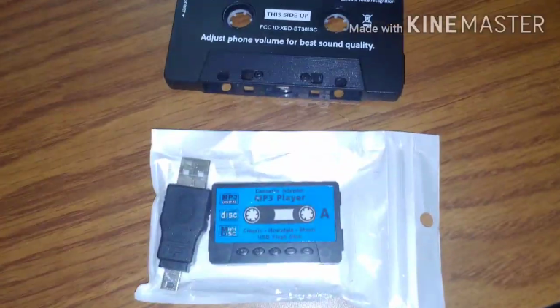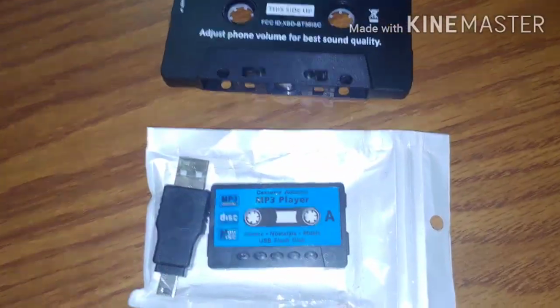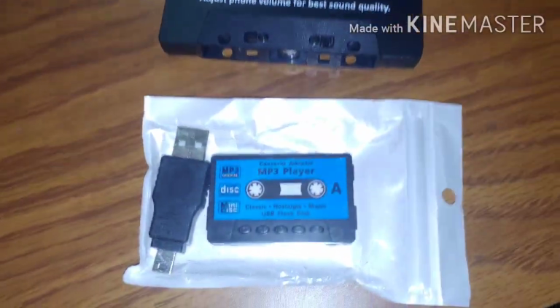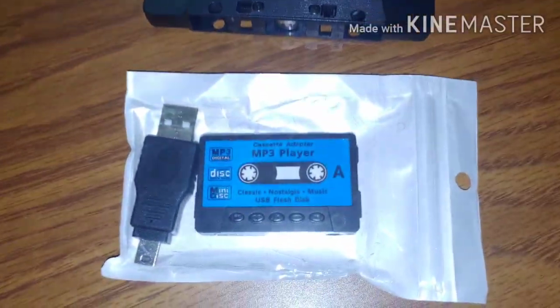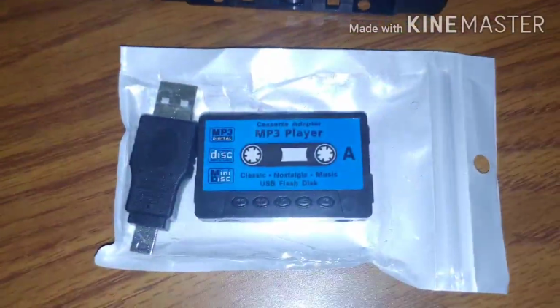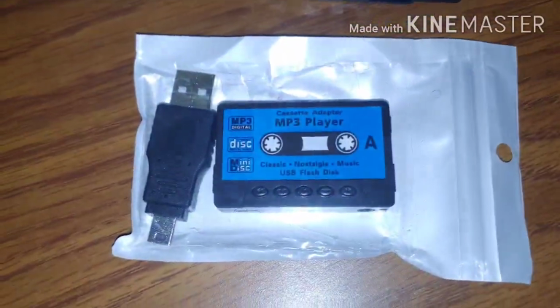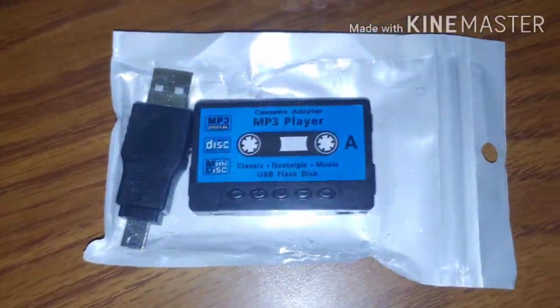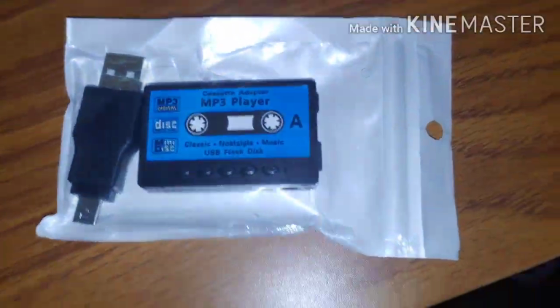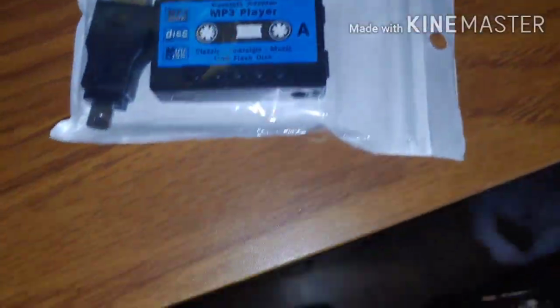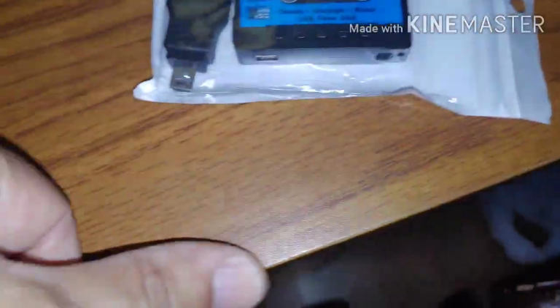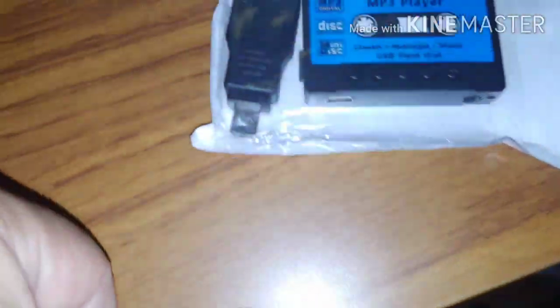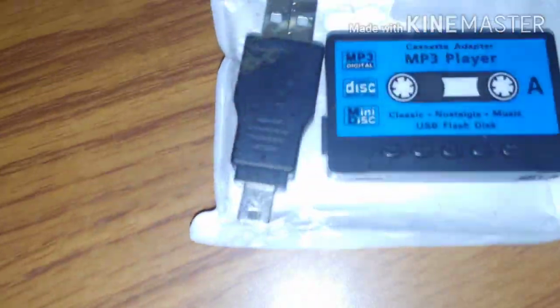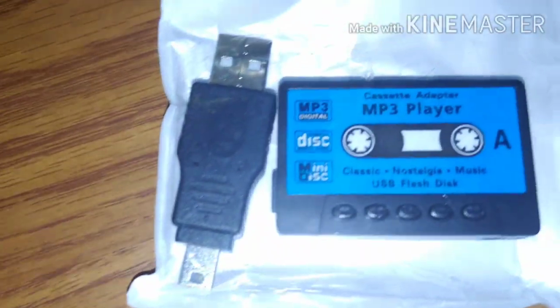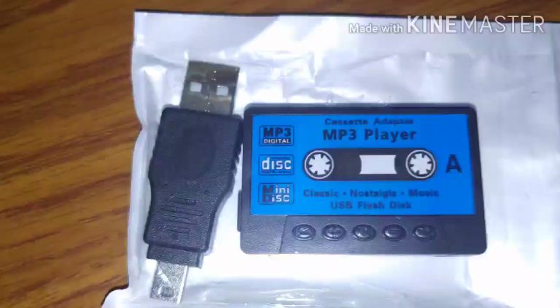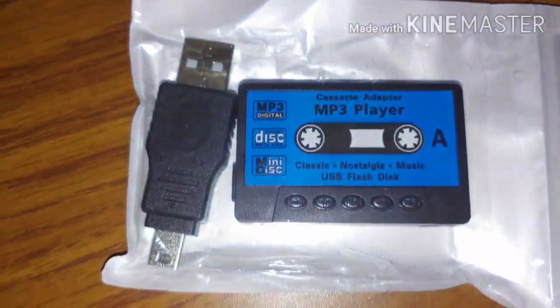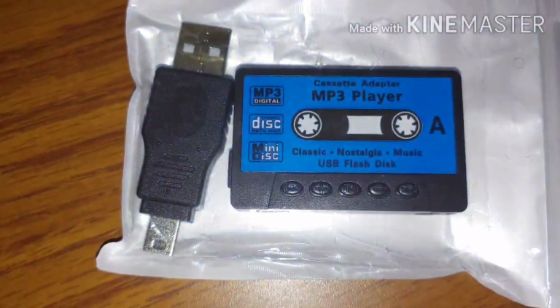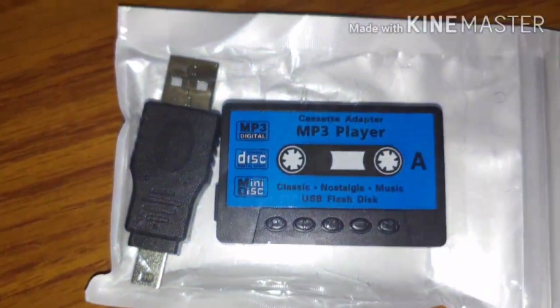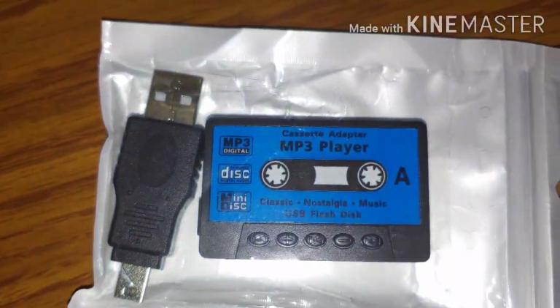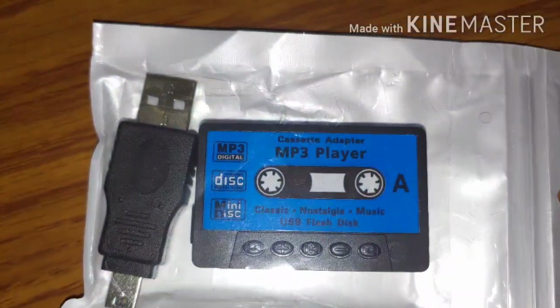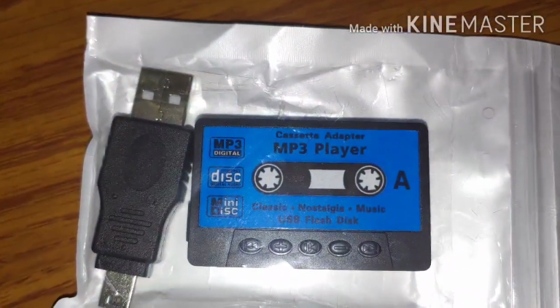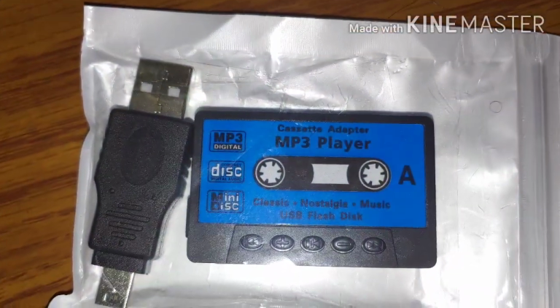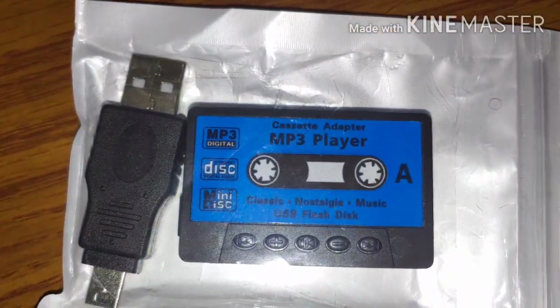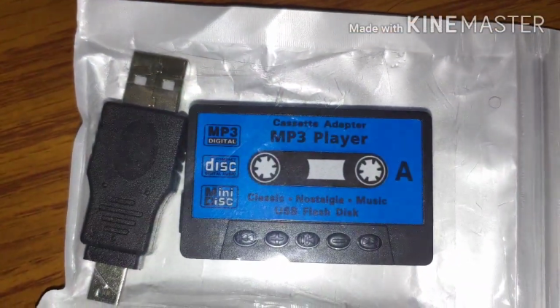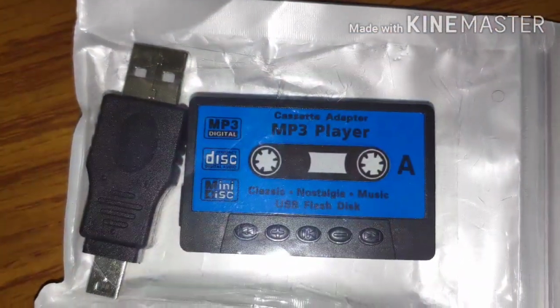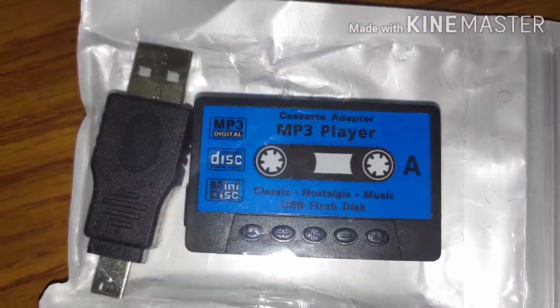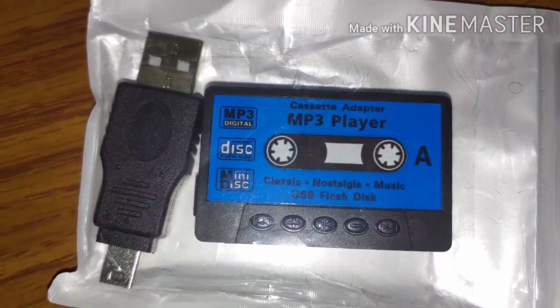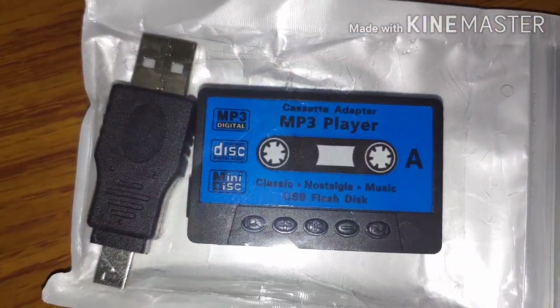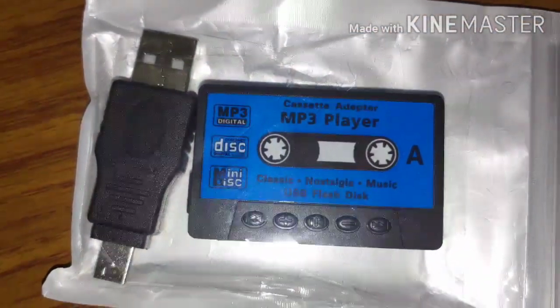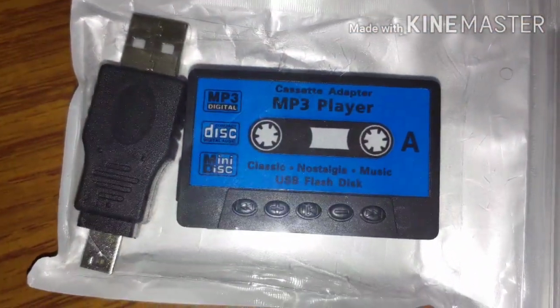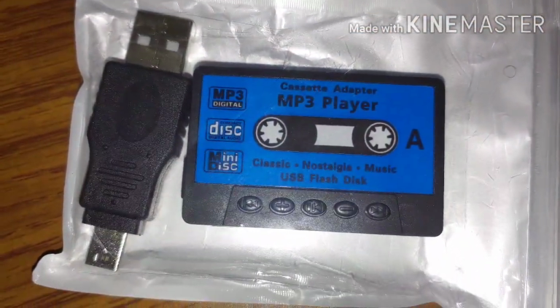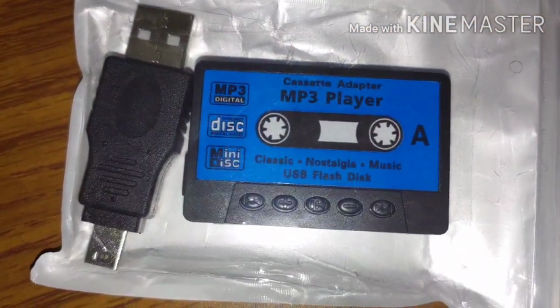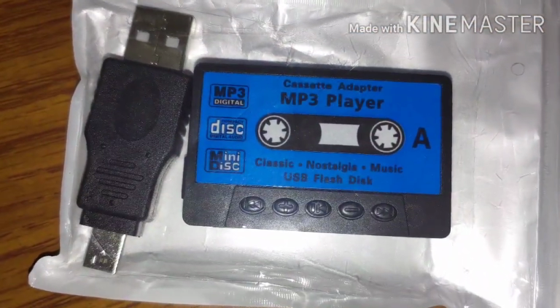There it is. You see it? This is the cassette adapter MP3 player.